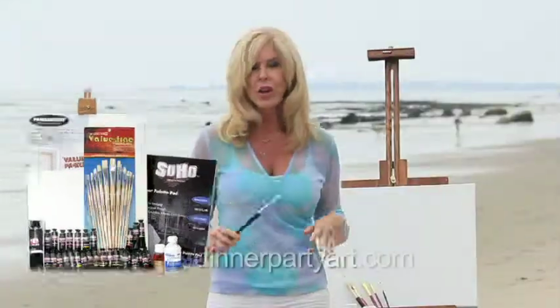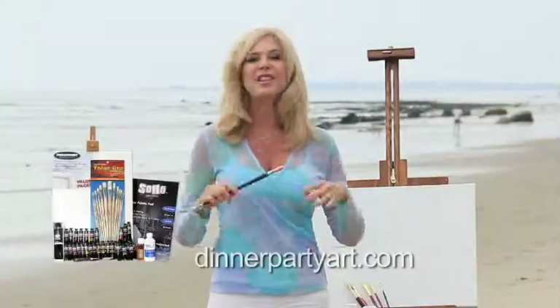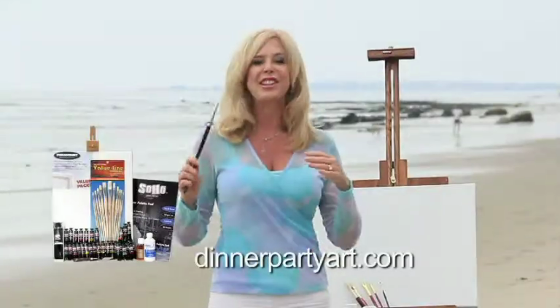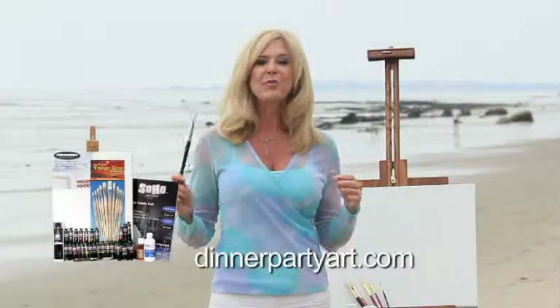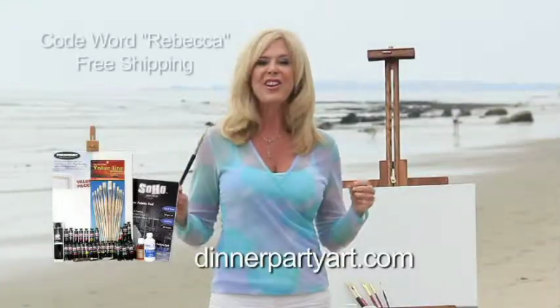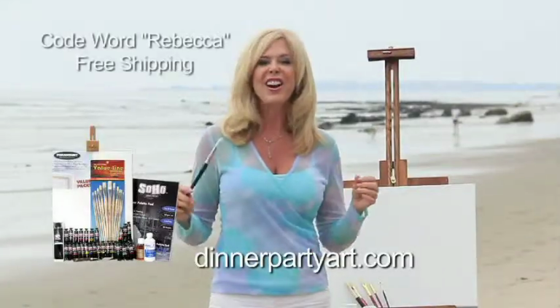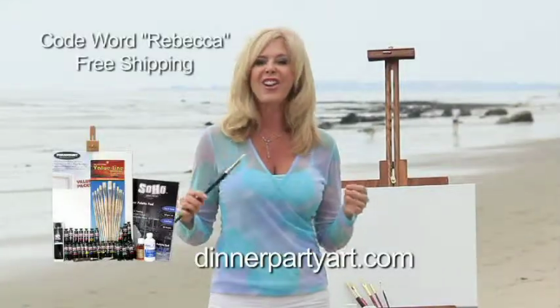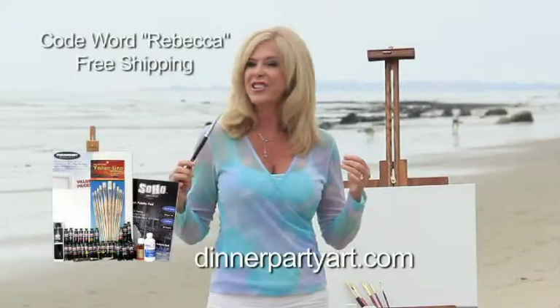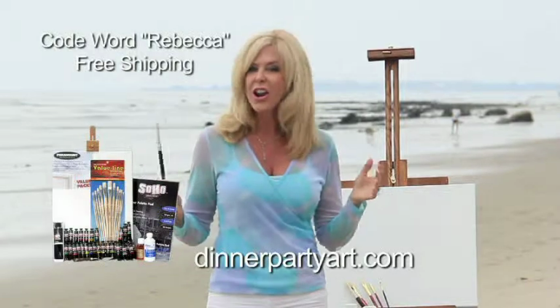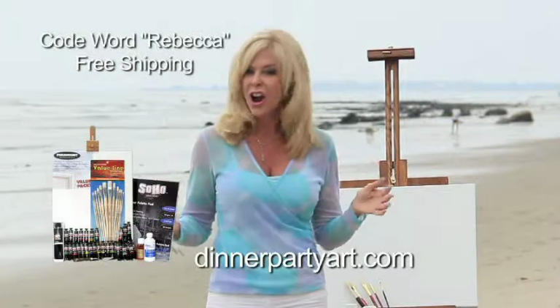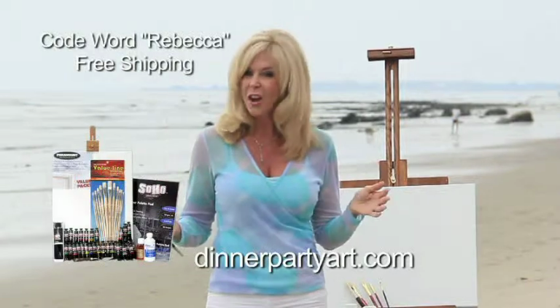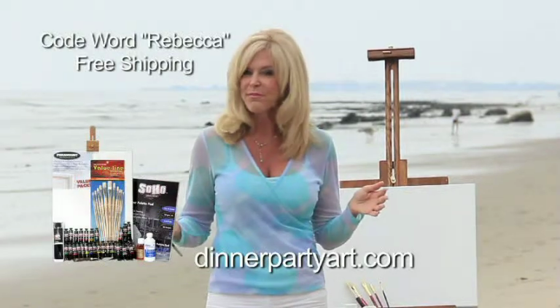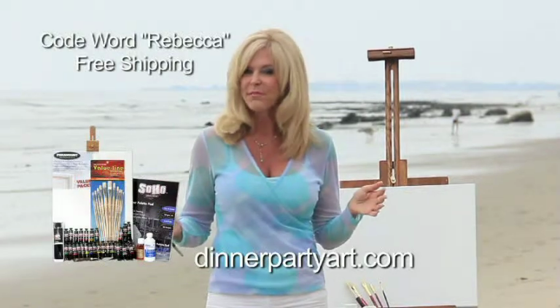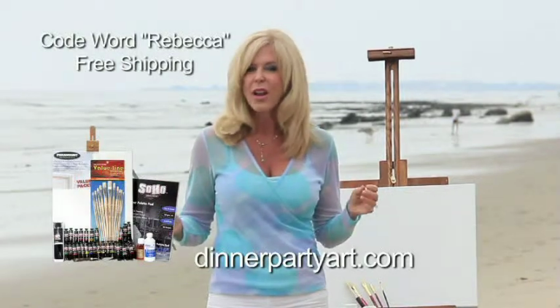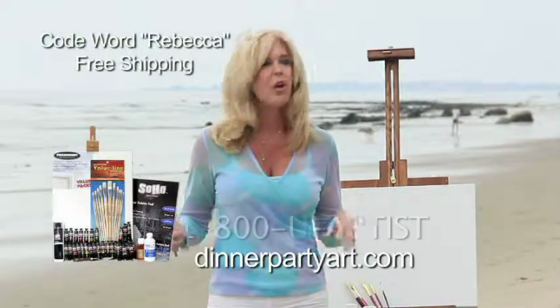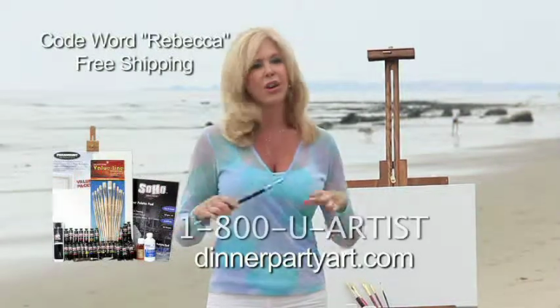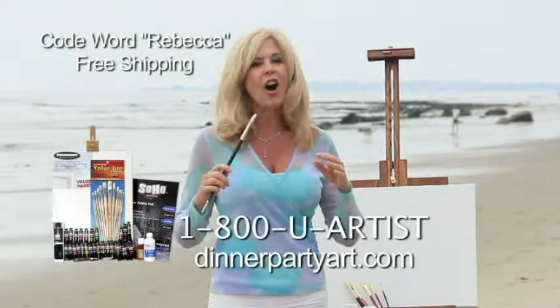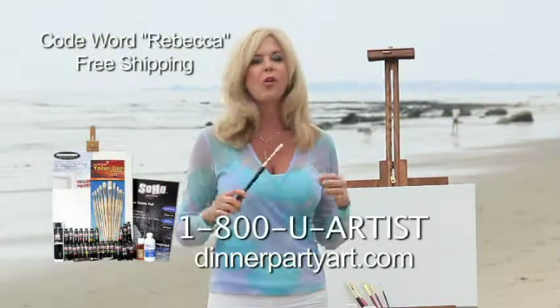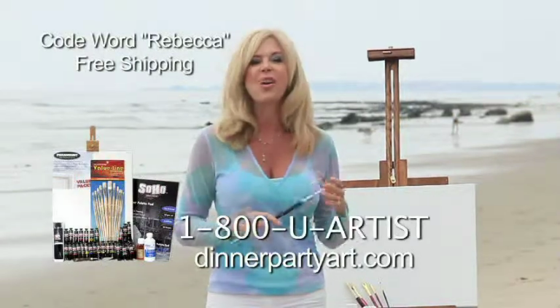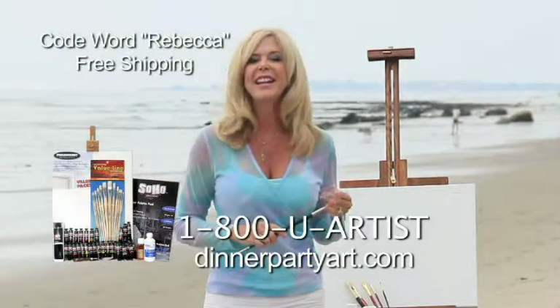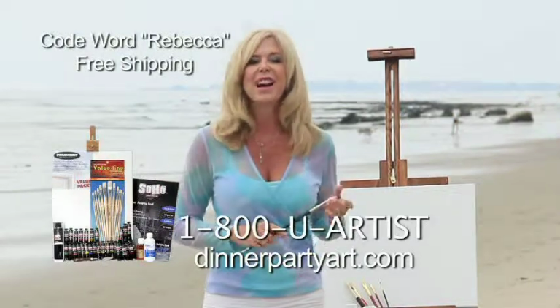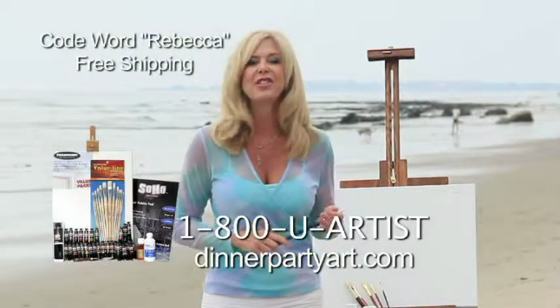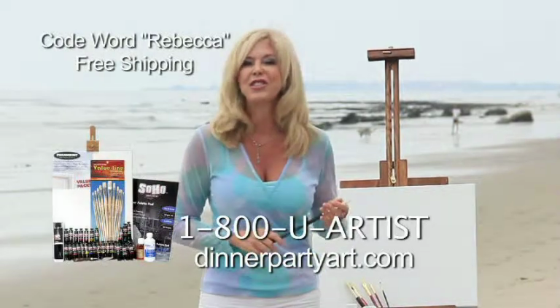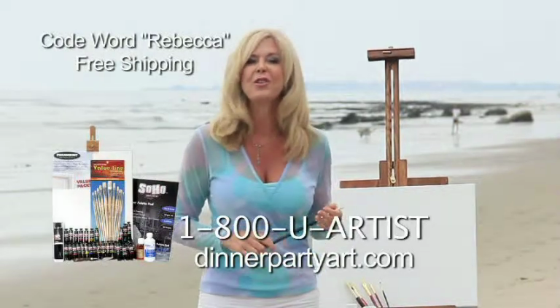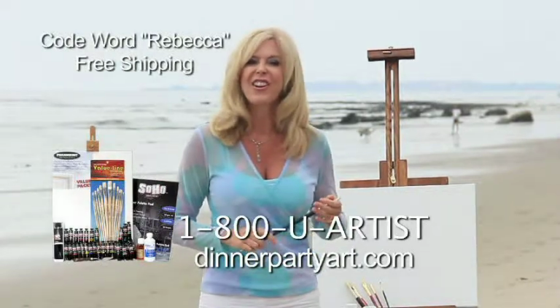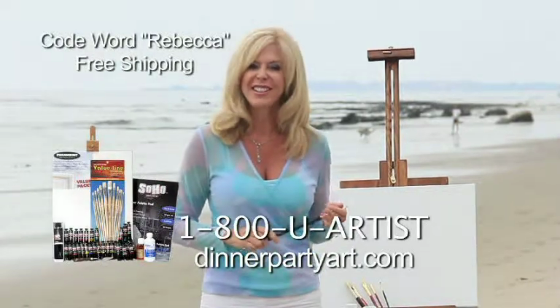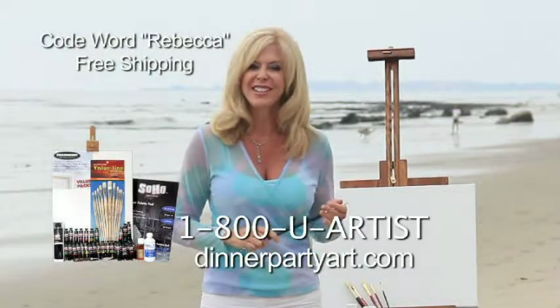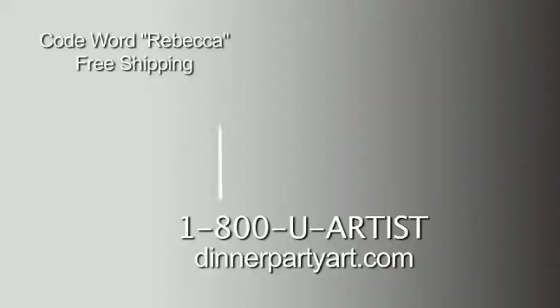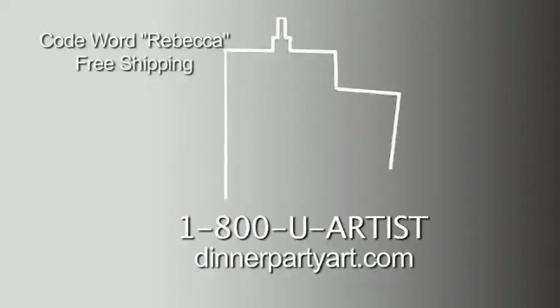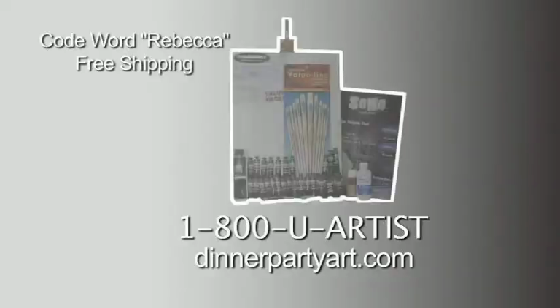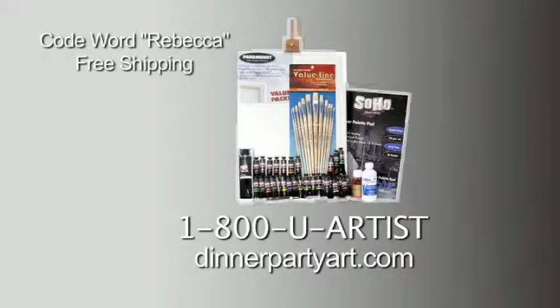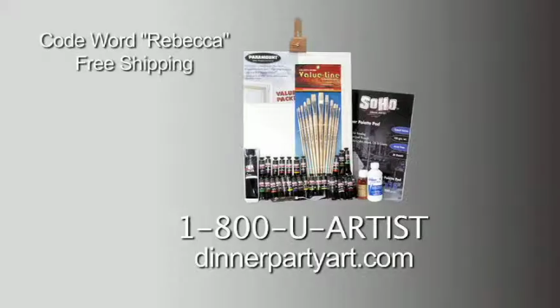Go to dinnerpartyart.com or call 1-800-U-ARTIST. Order yours today.